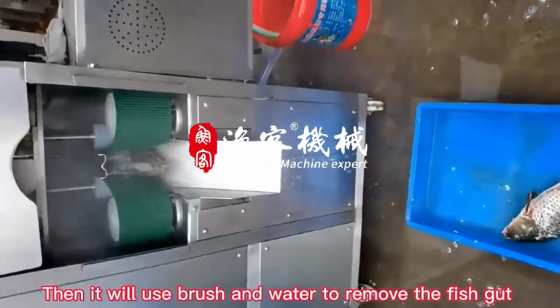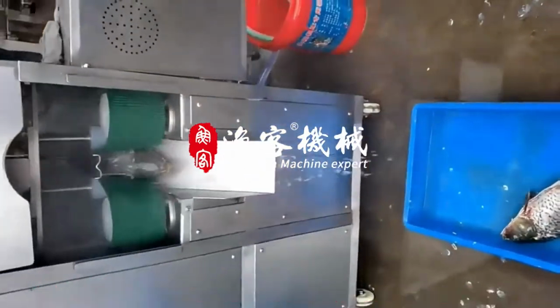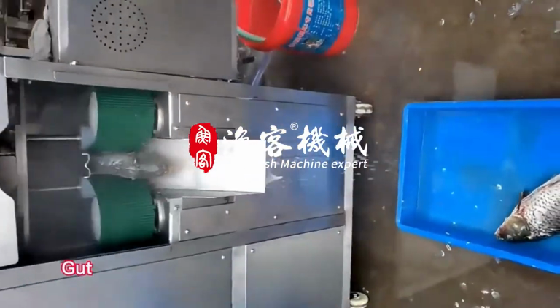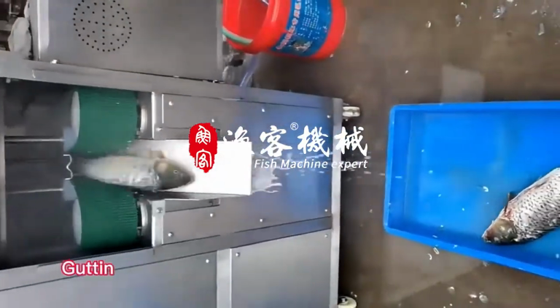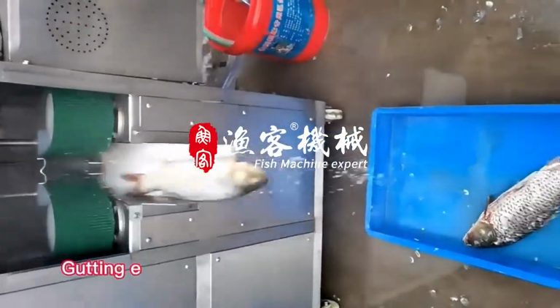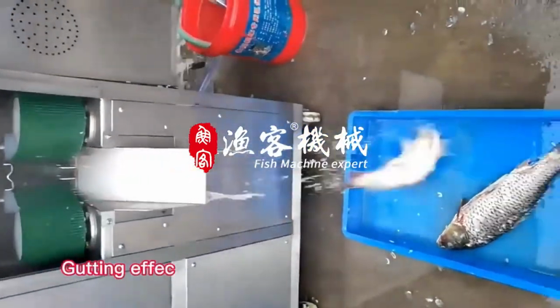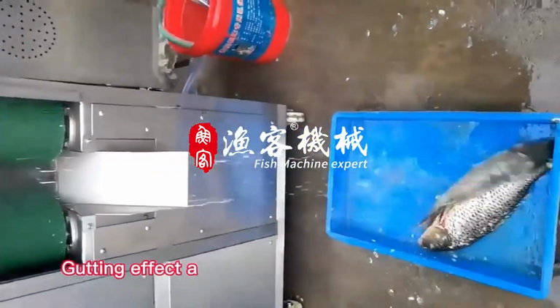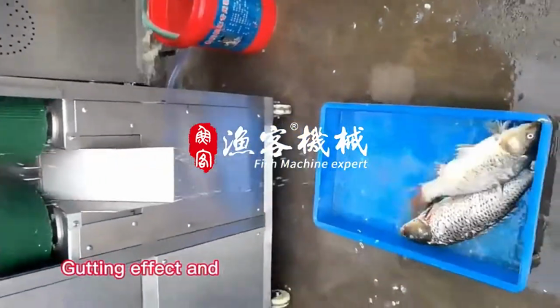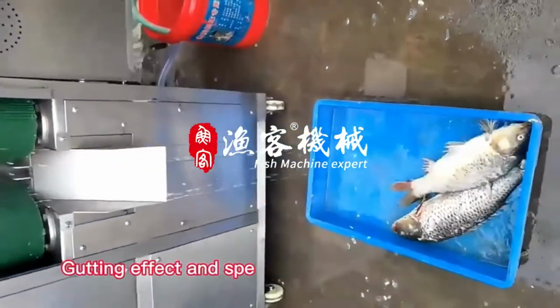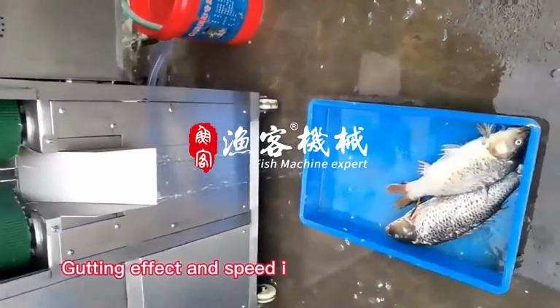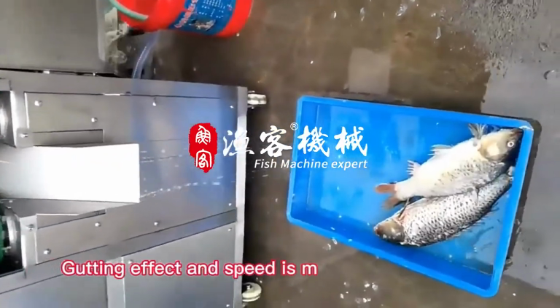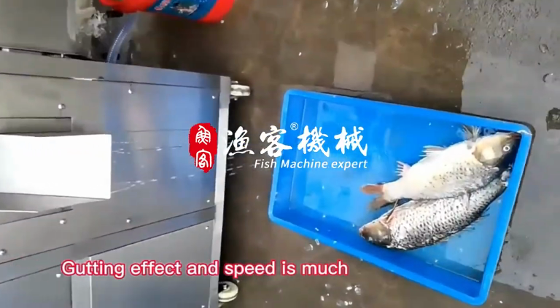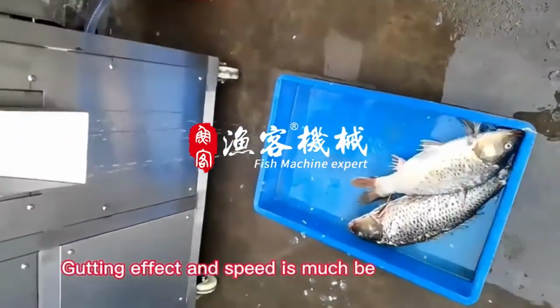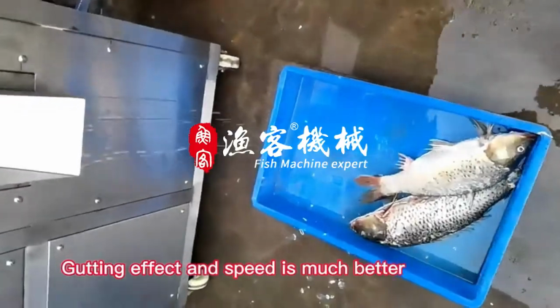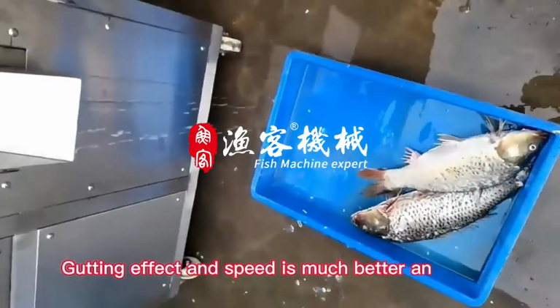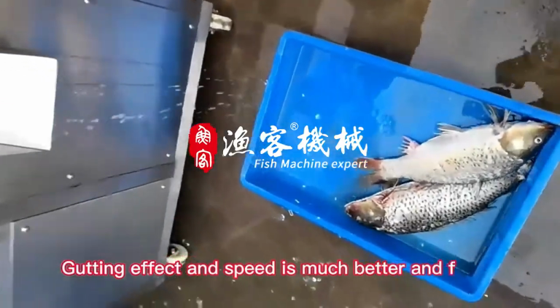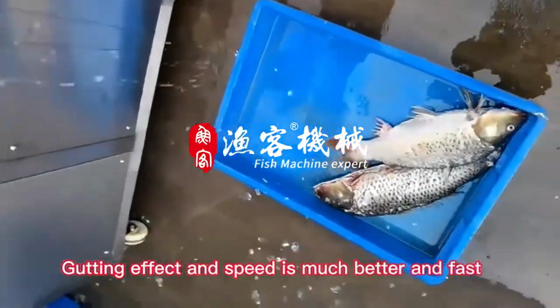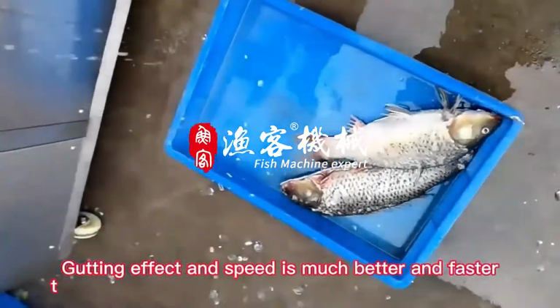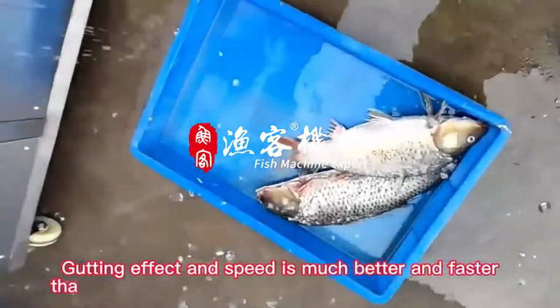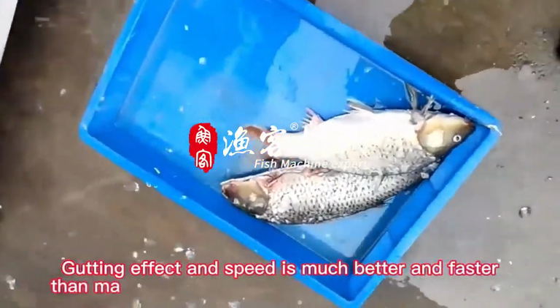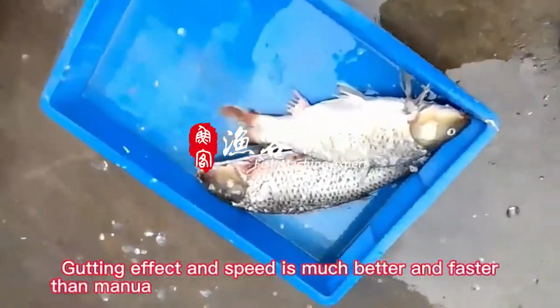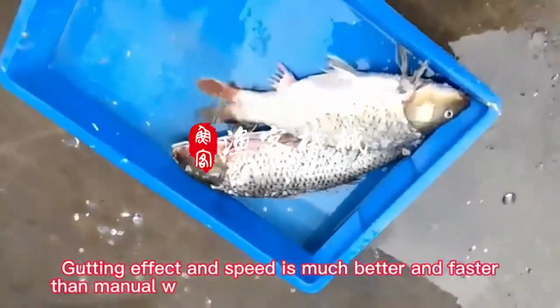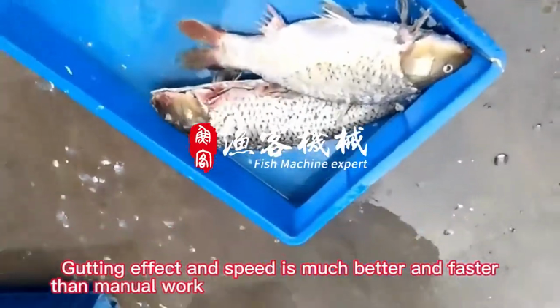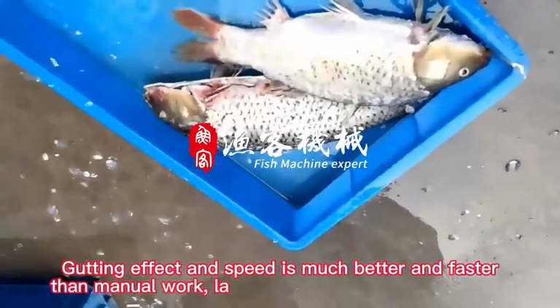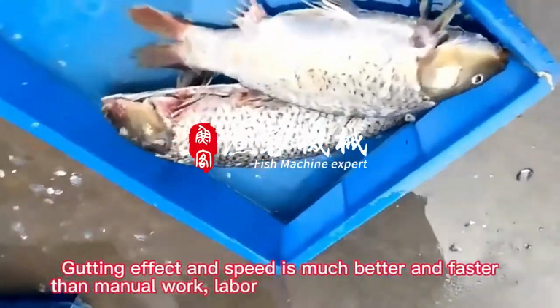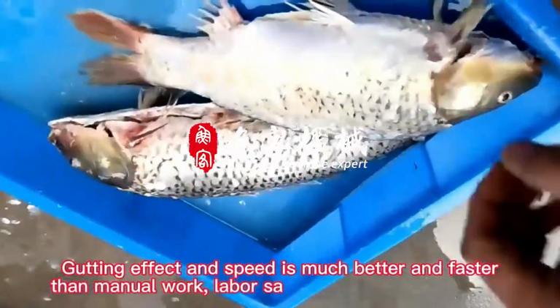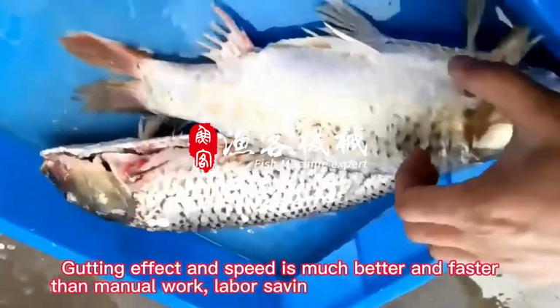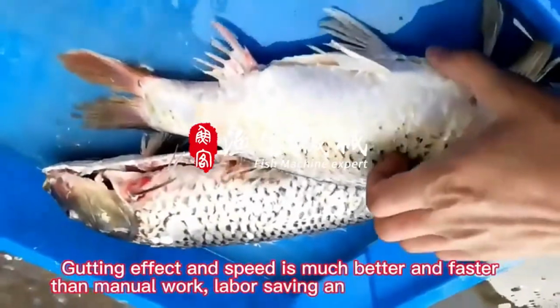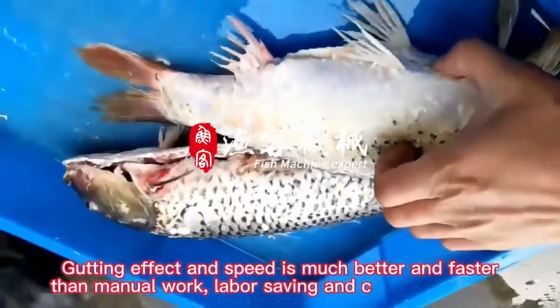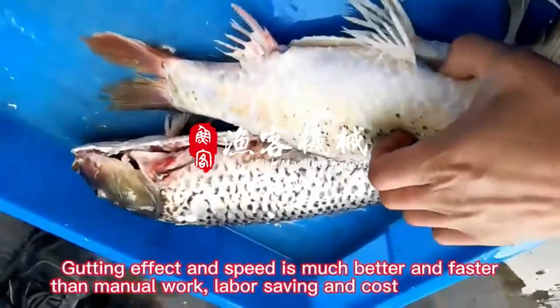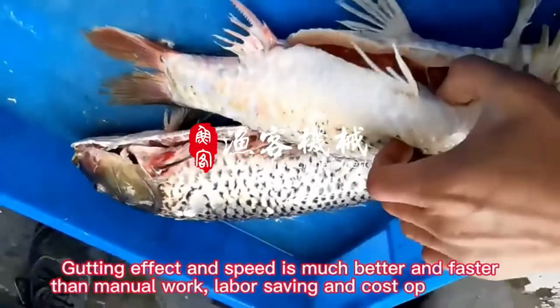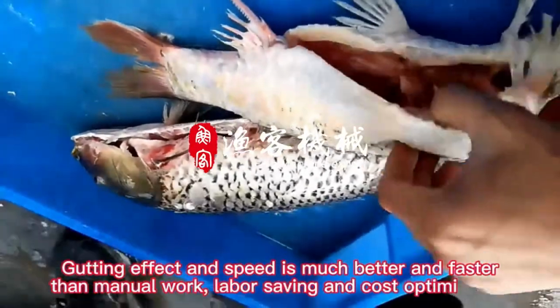Gutting effect and speed is much better and faster than manual work, labor saving and cost optimization.